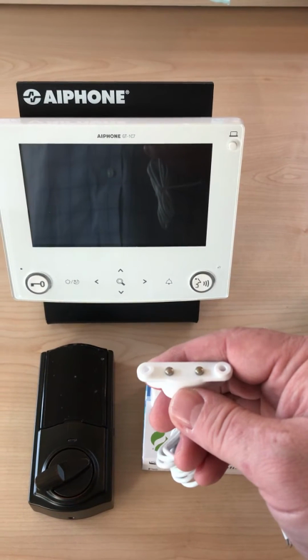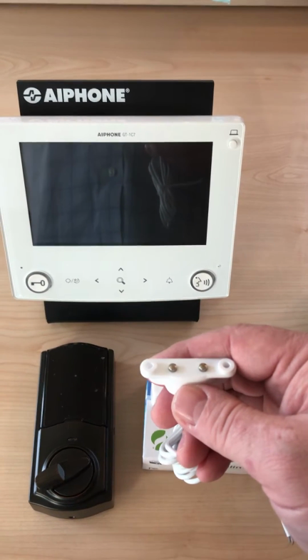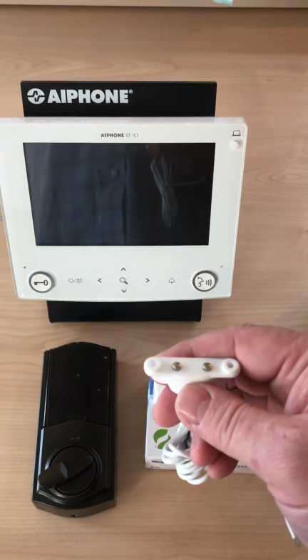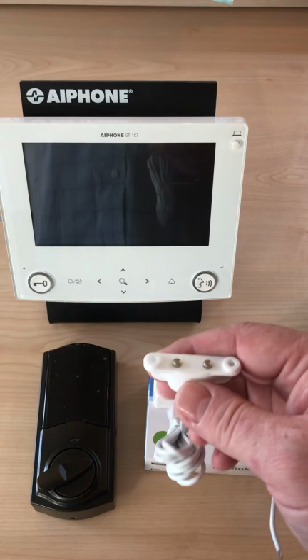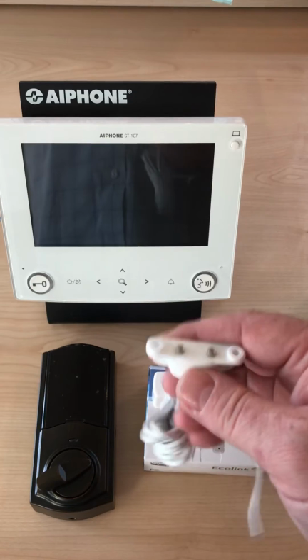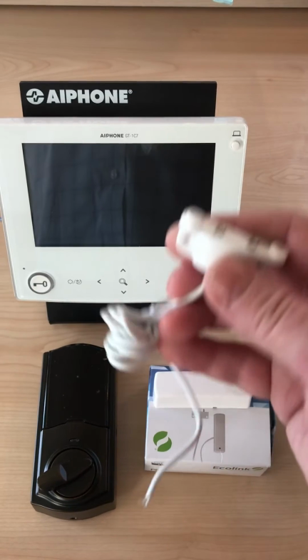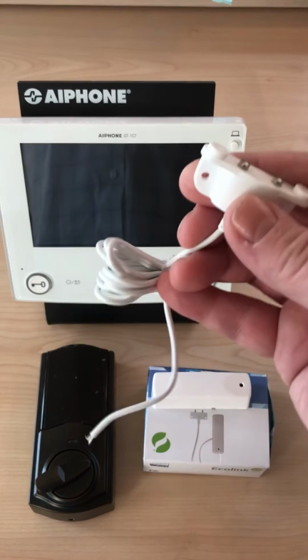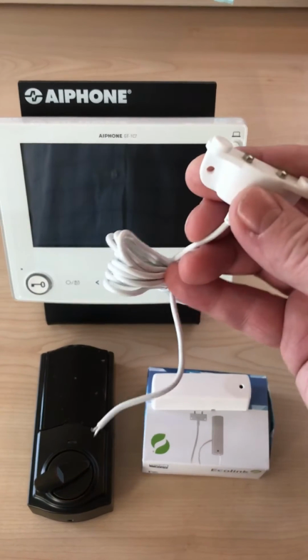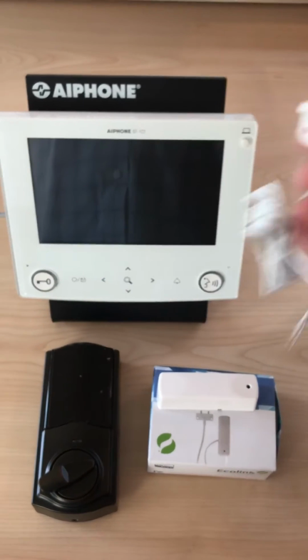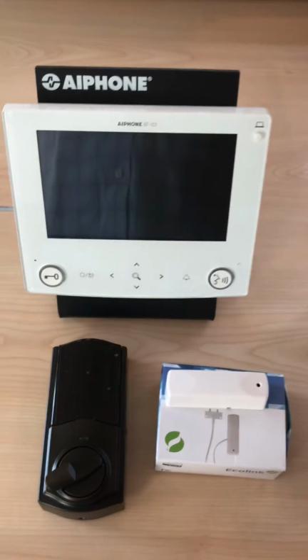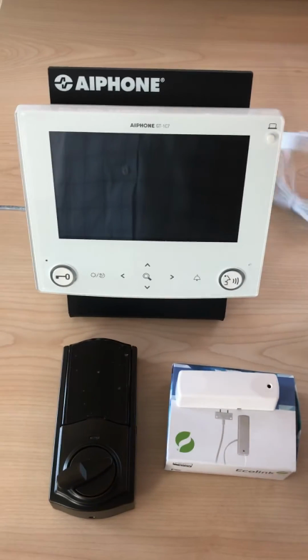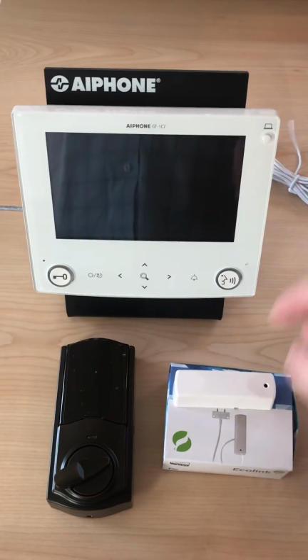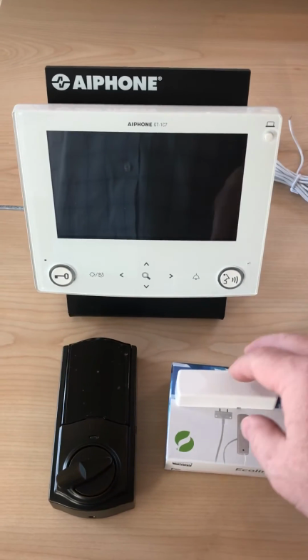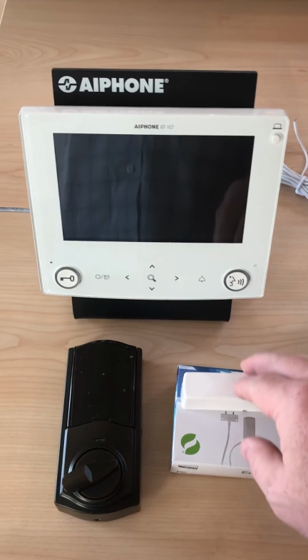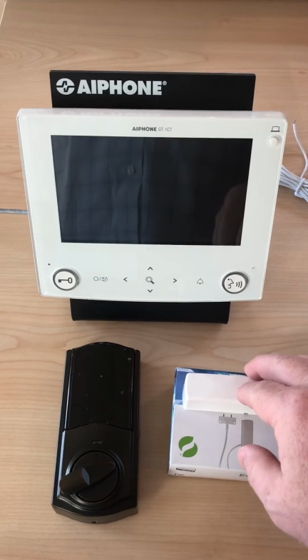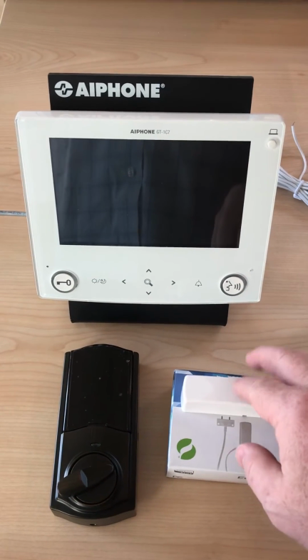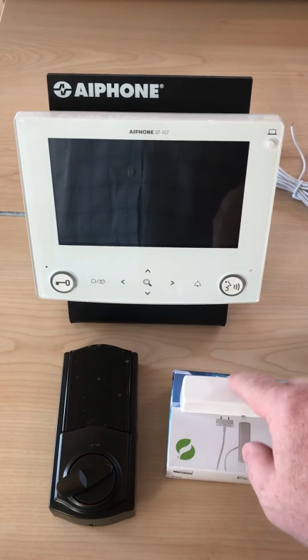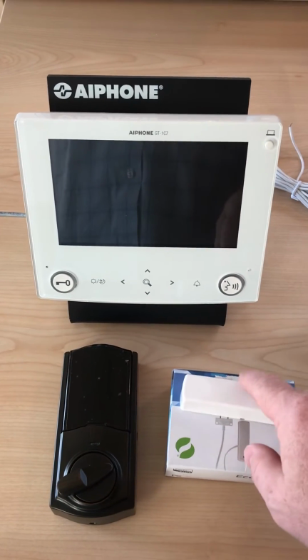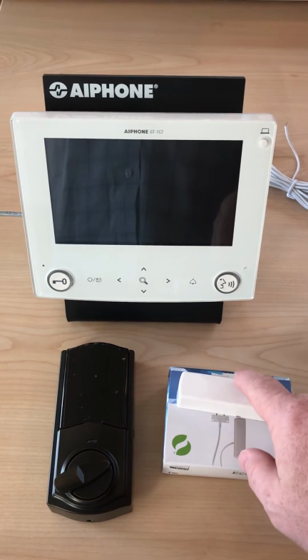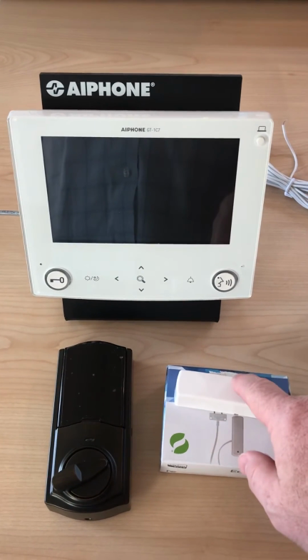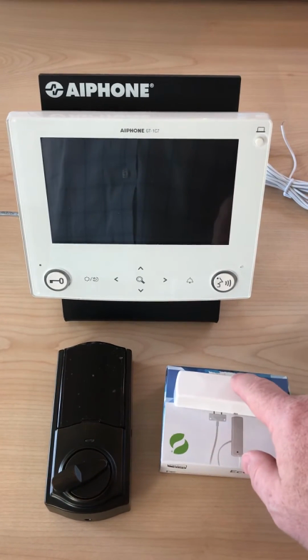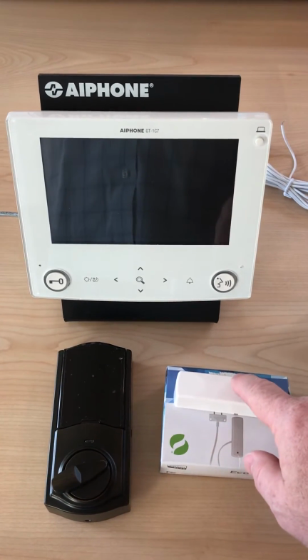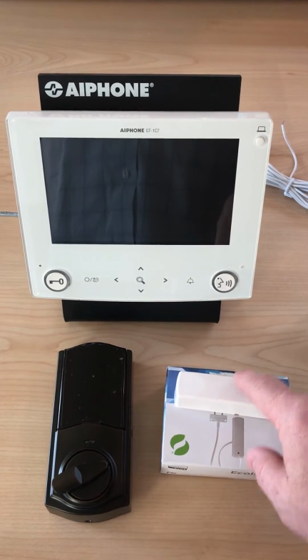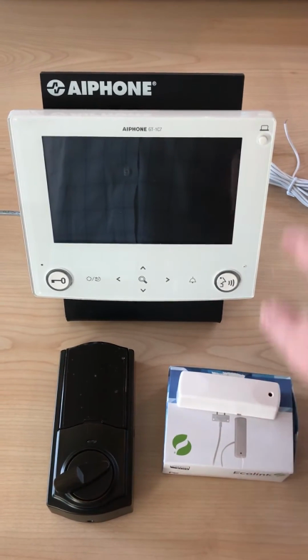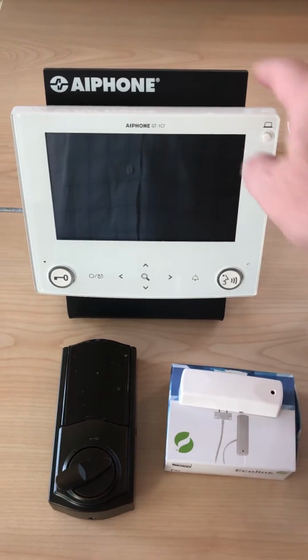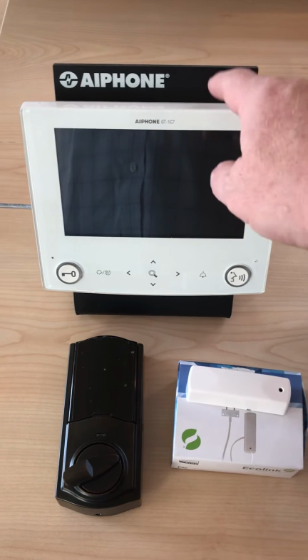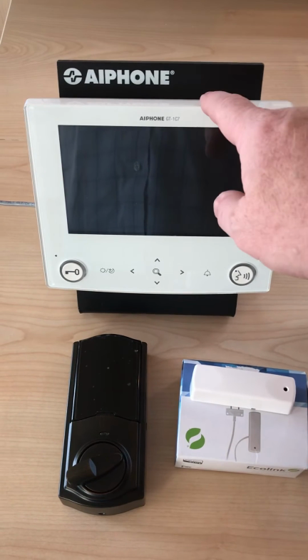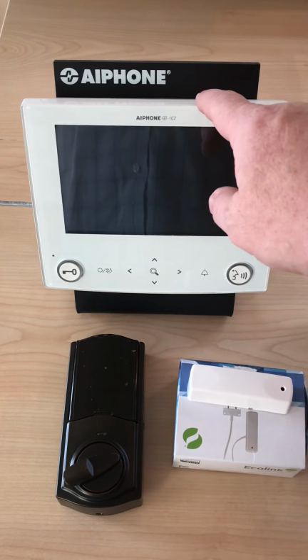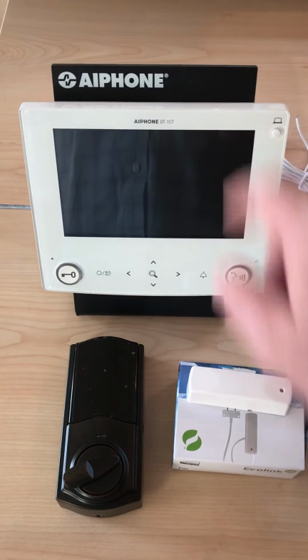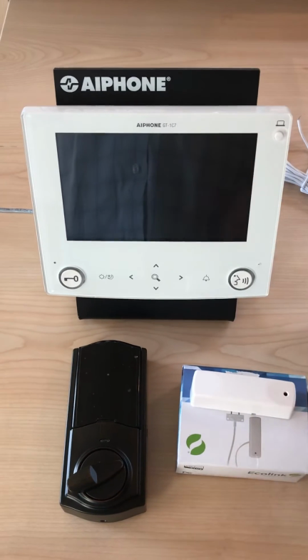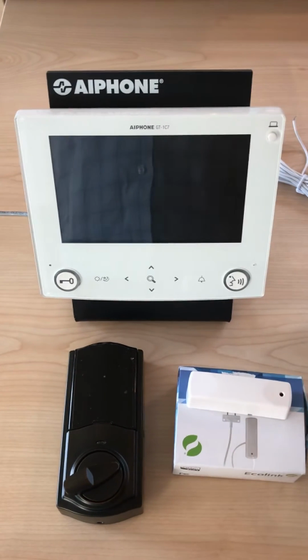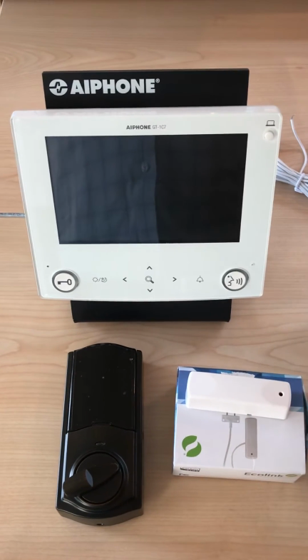I've taken the sensor off and simply taken a wire from the water sensor and put it to the back of the A-Phone product.